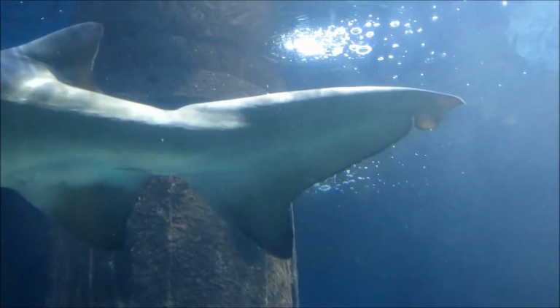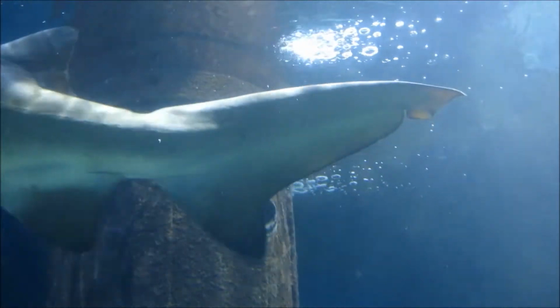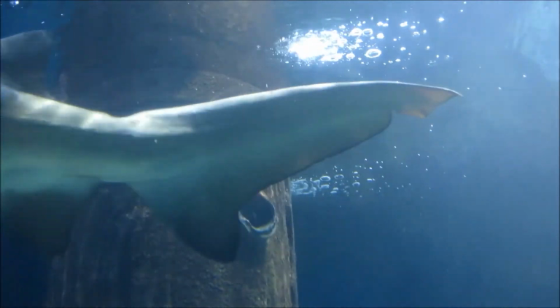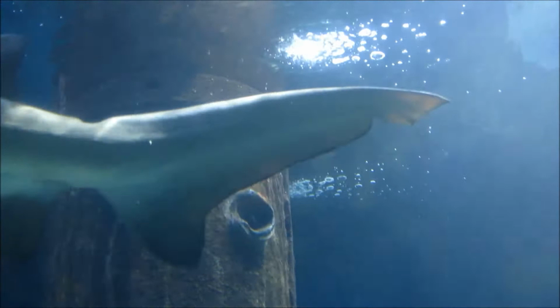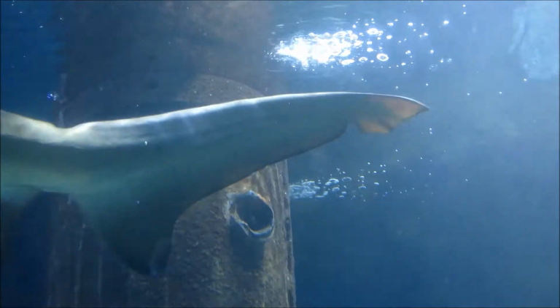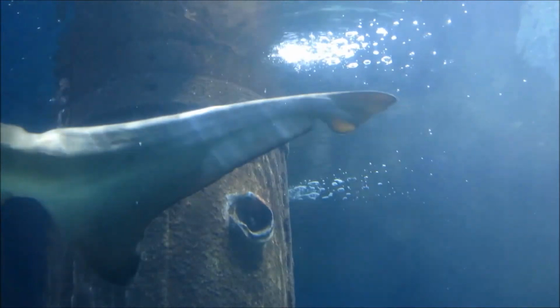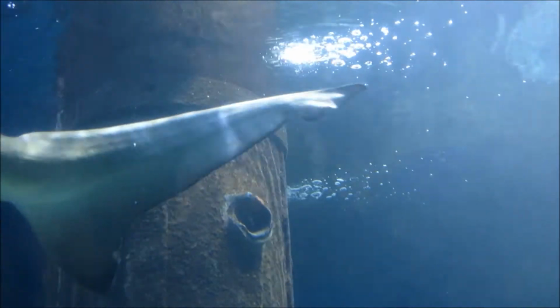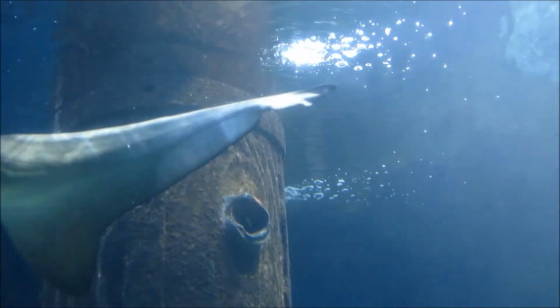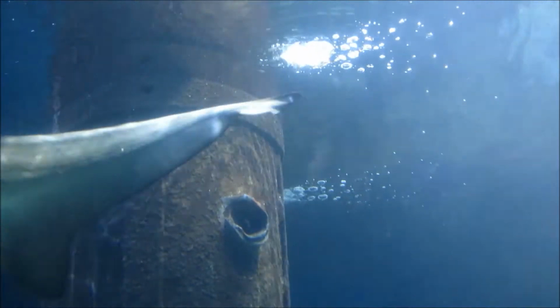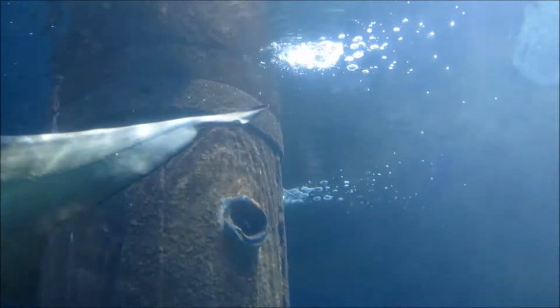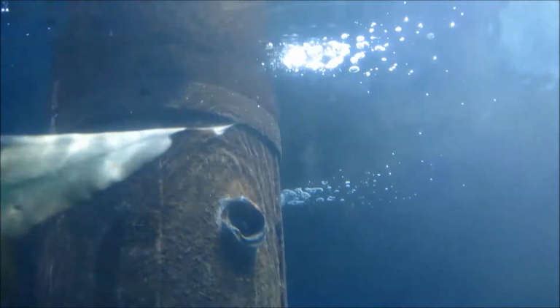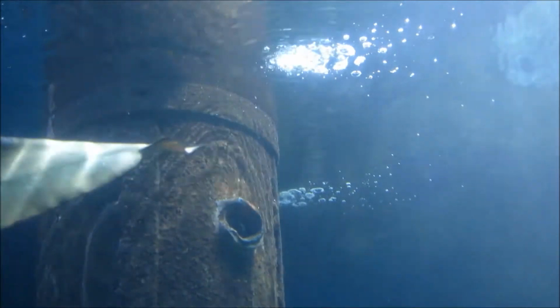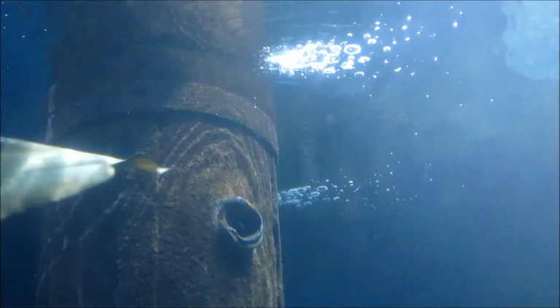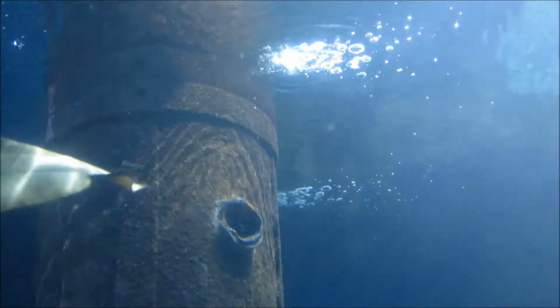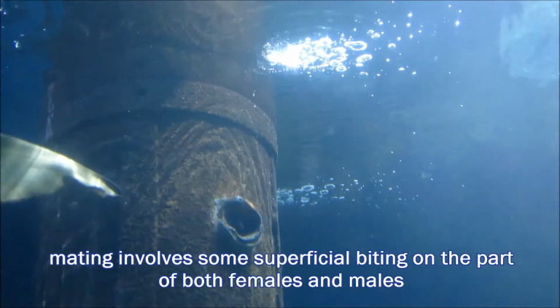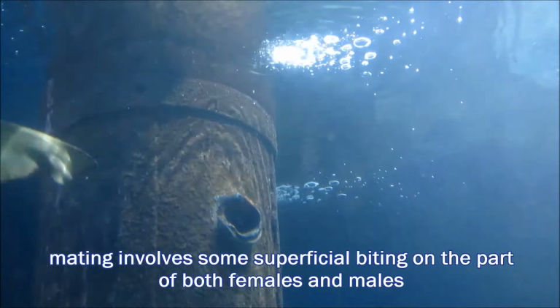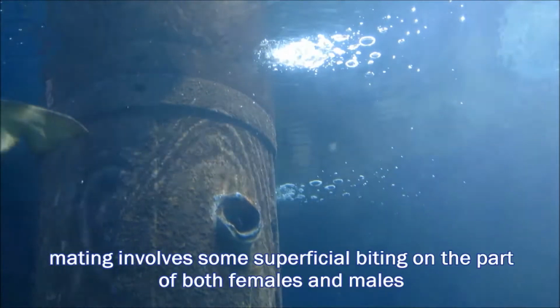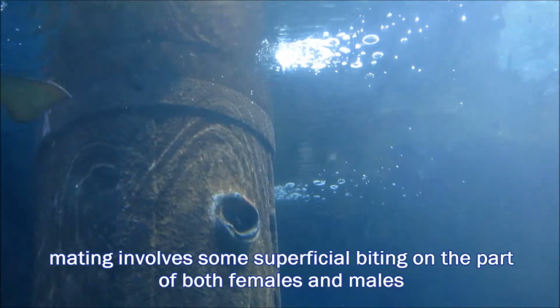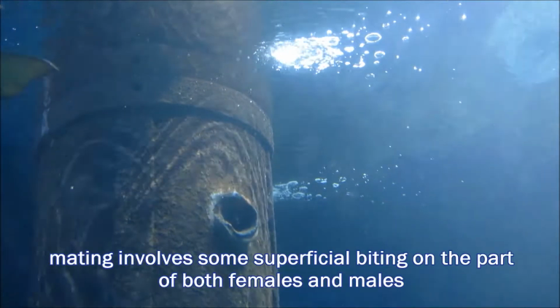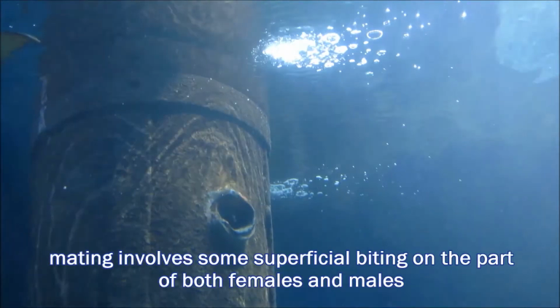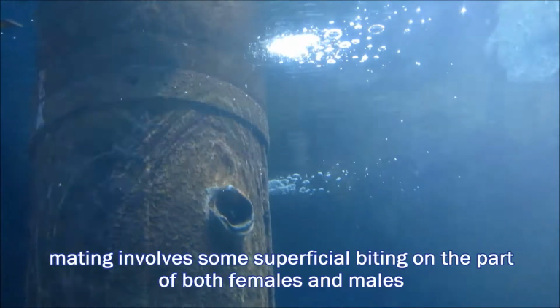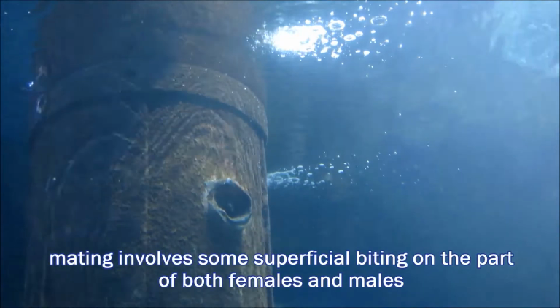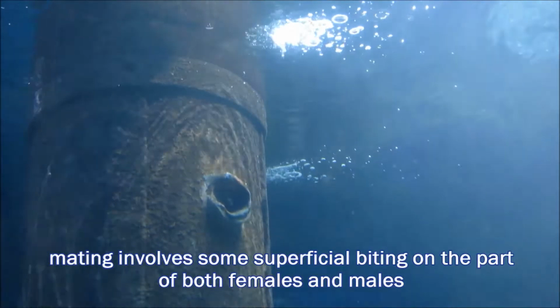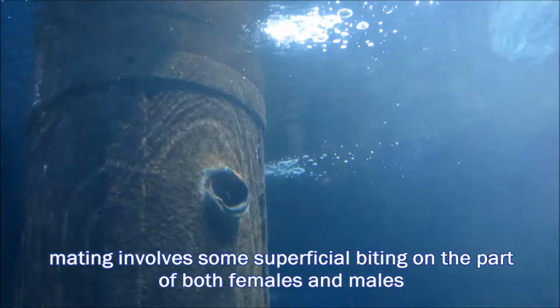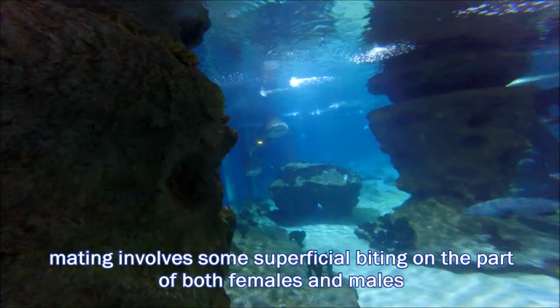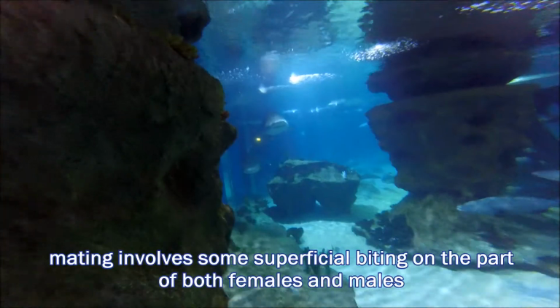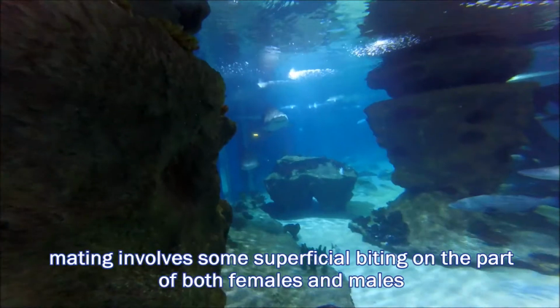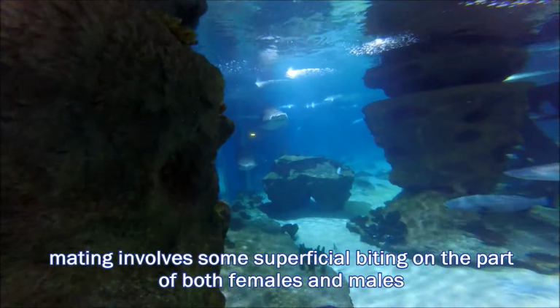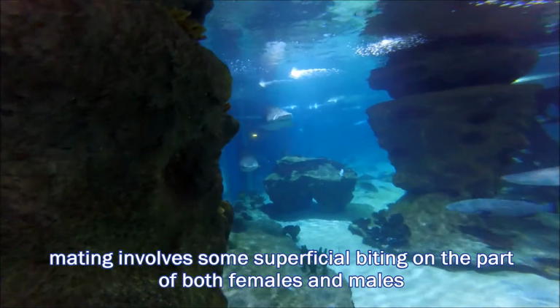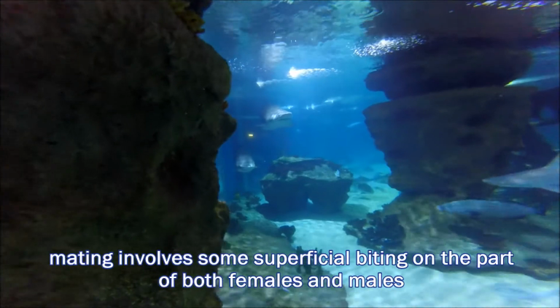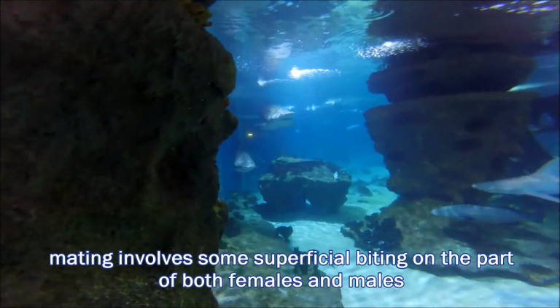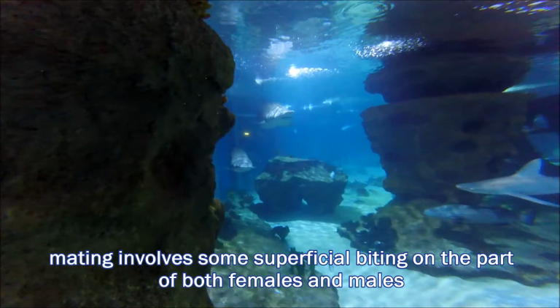Sand tiger sharks have low reproductive rates, with females only giving birth every two or three years.